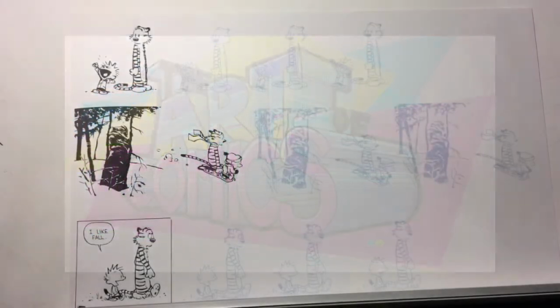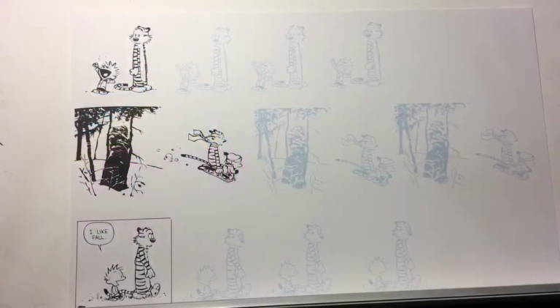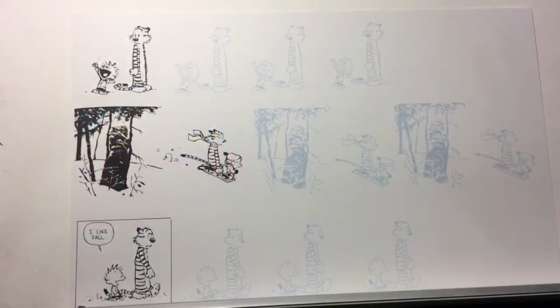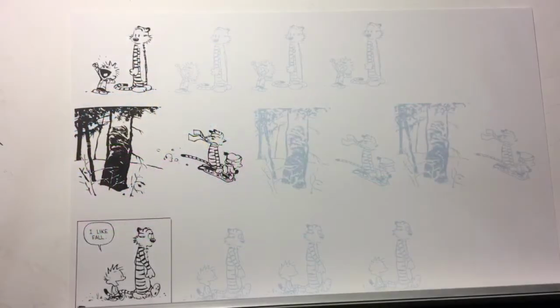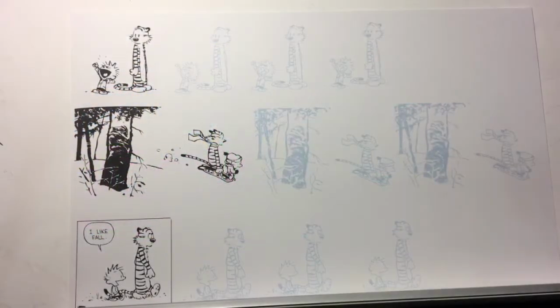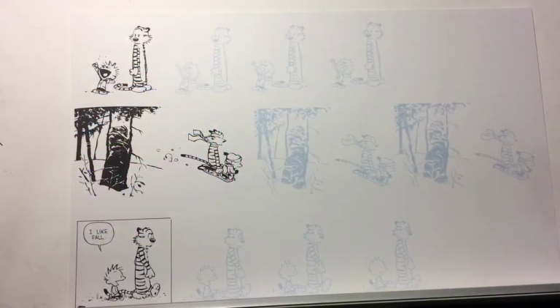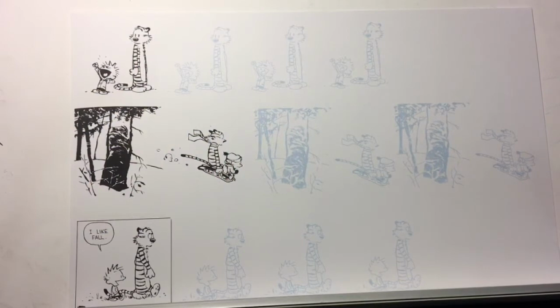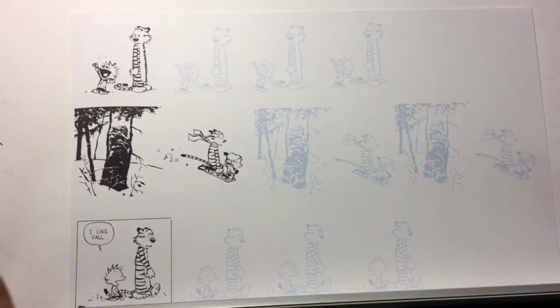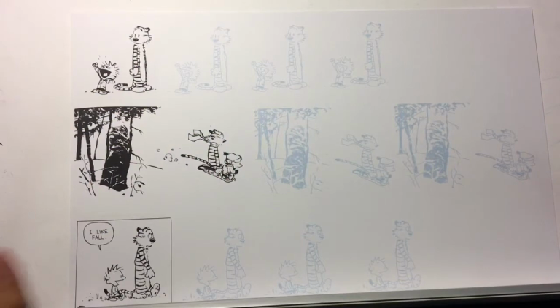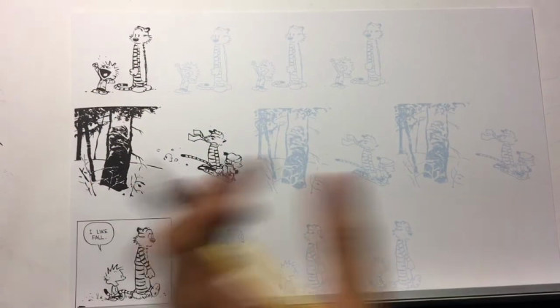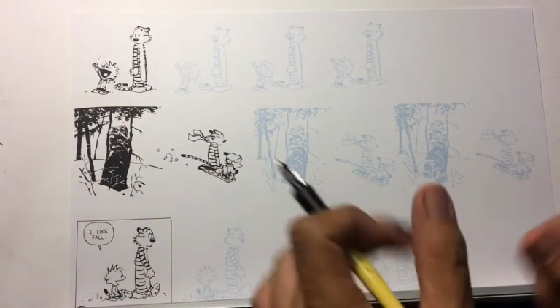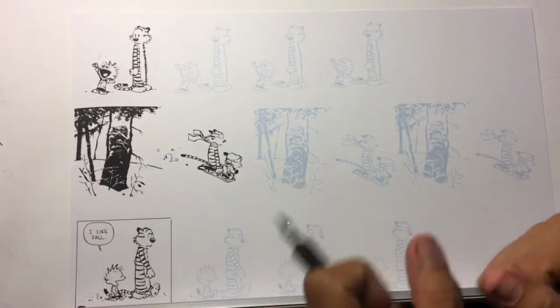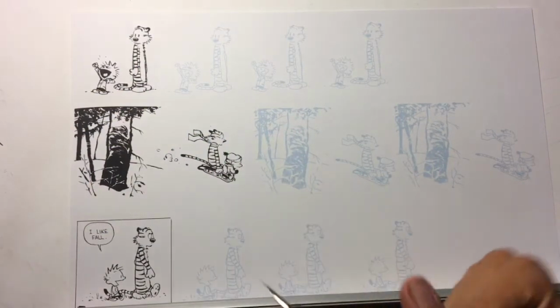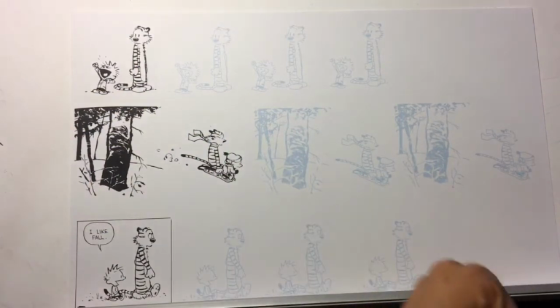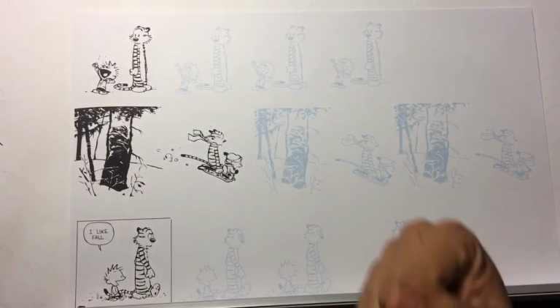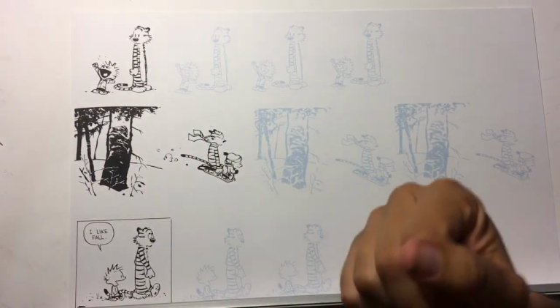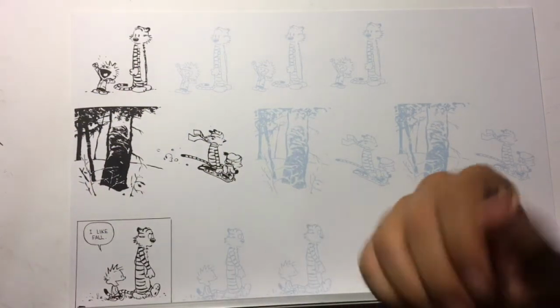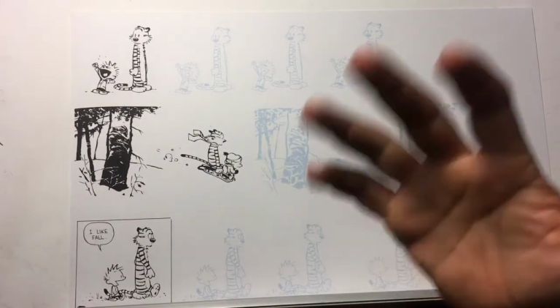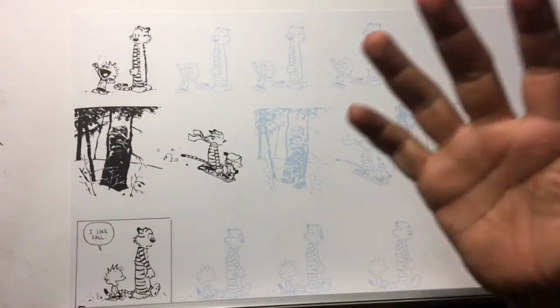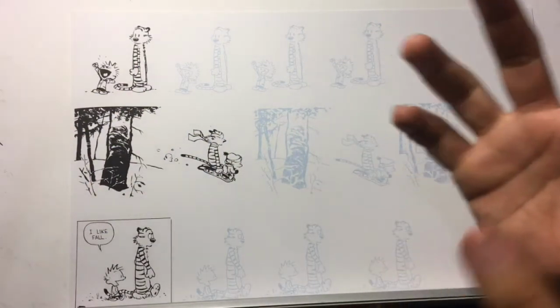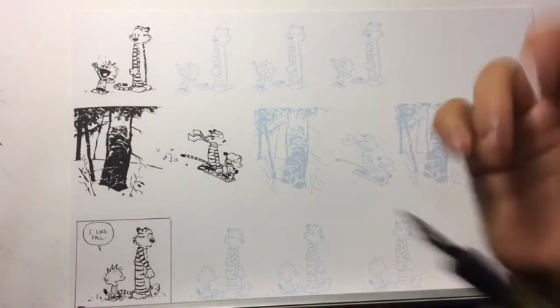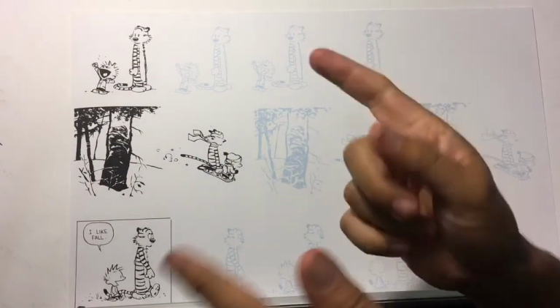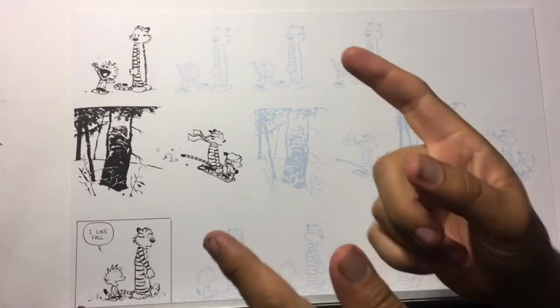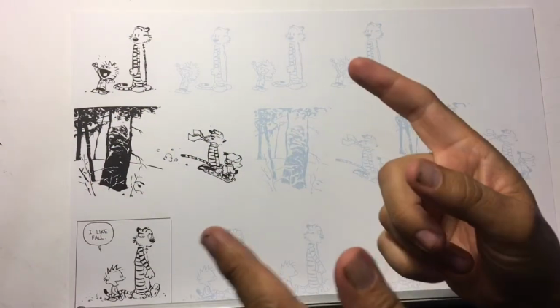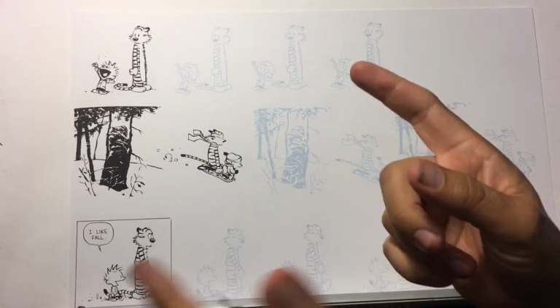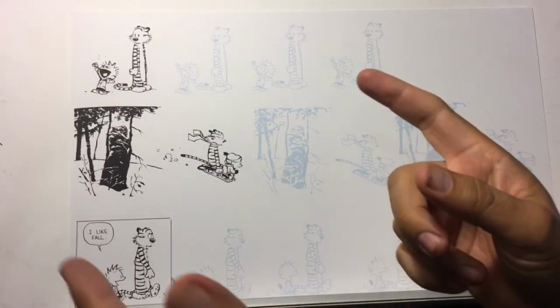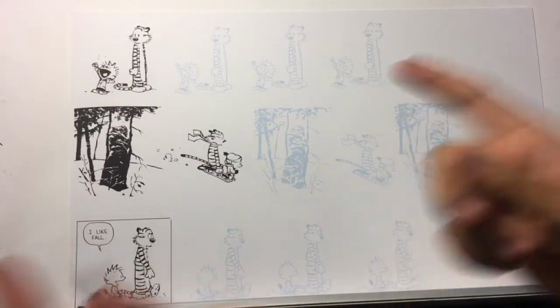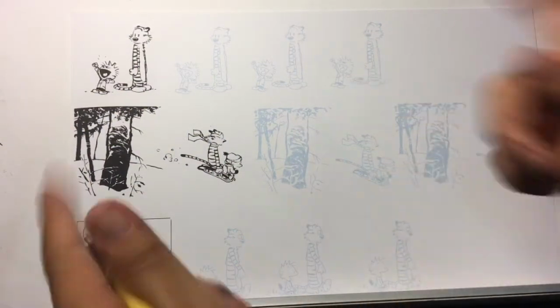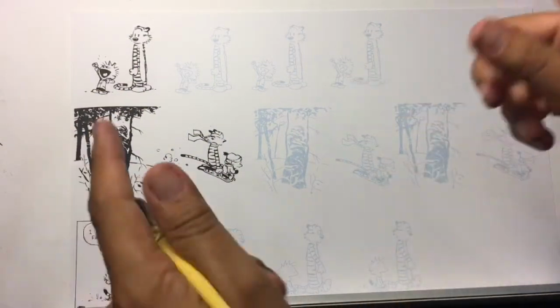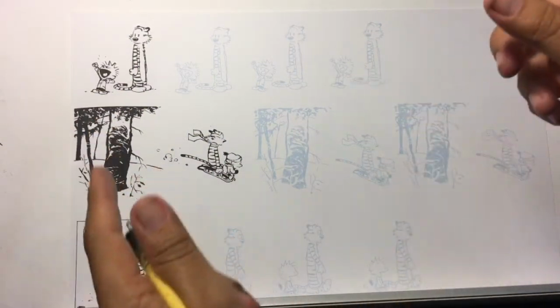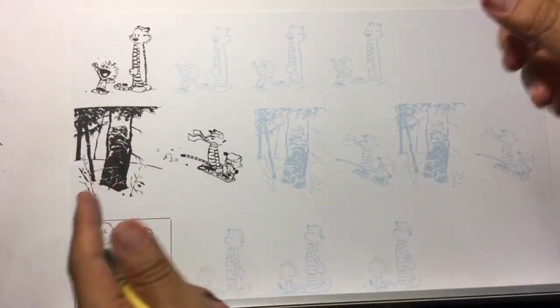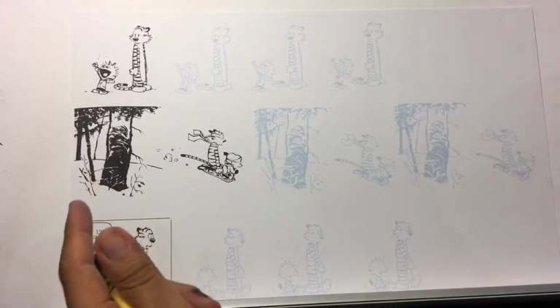Hey everybody, welcome to the Art of Comics. I'm your host, Andra Salazar.